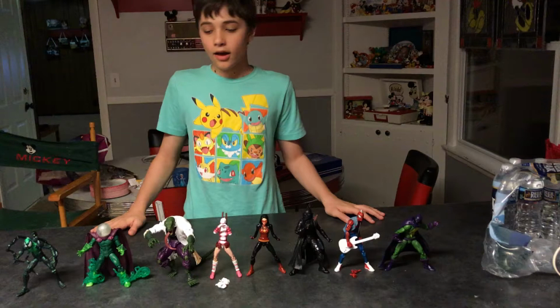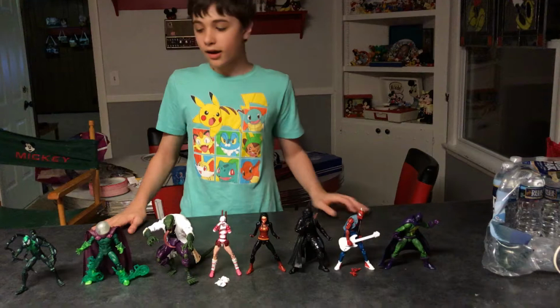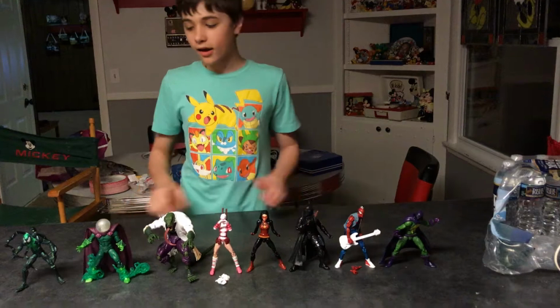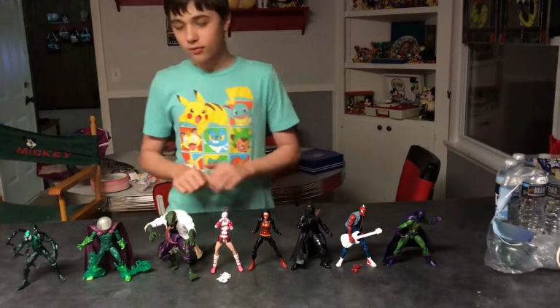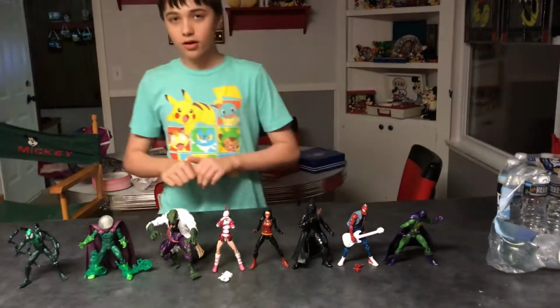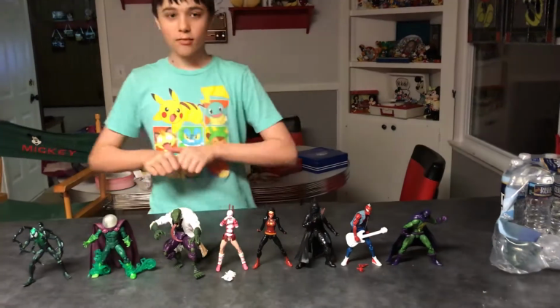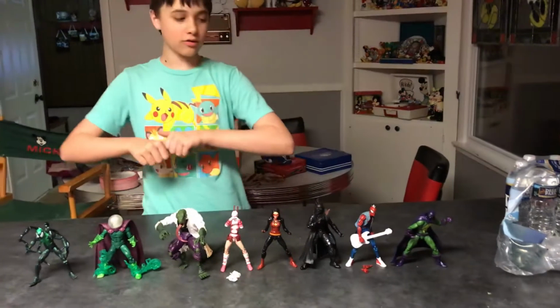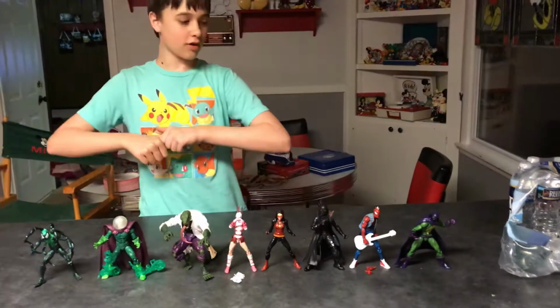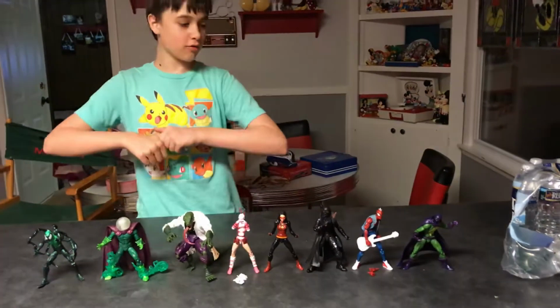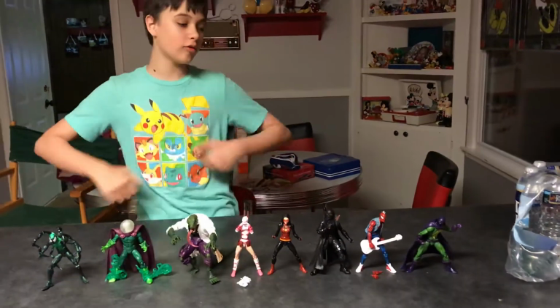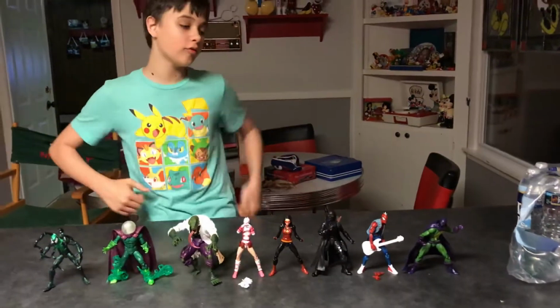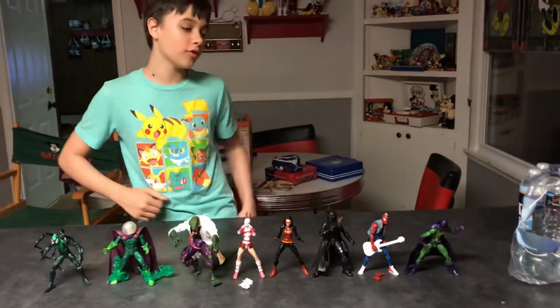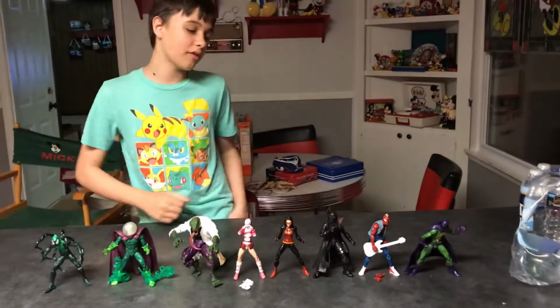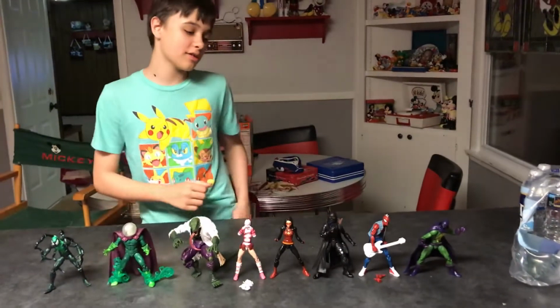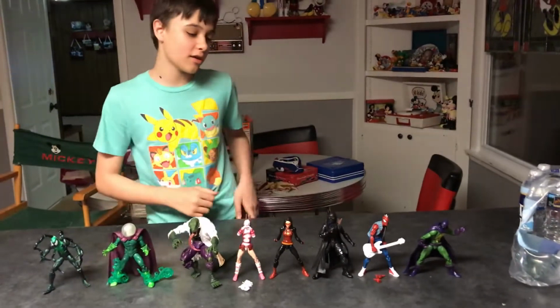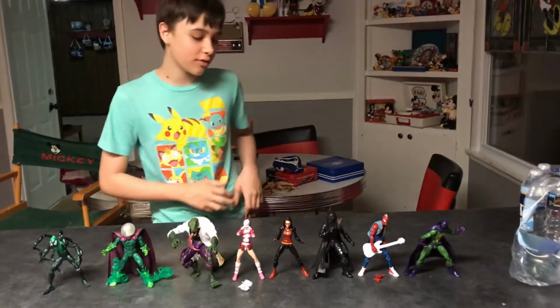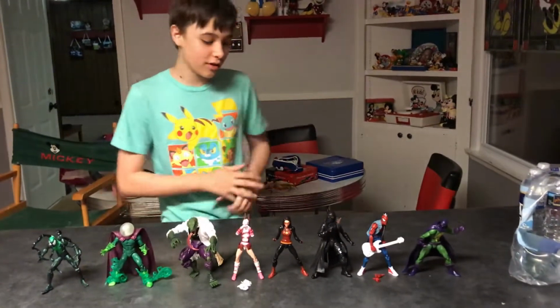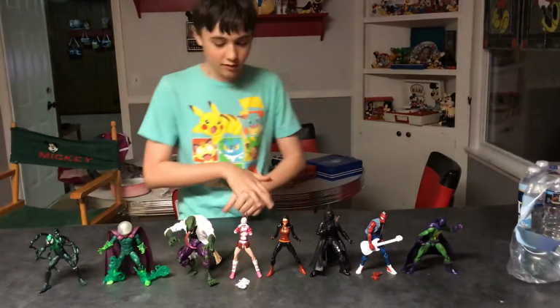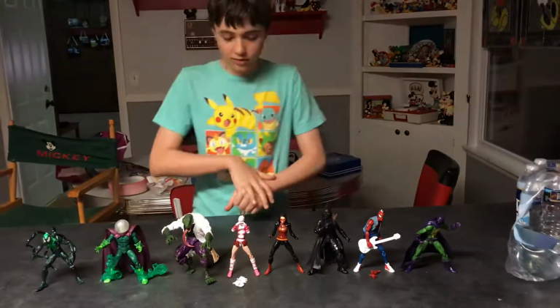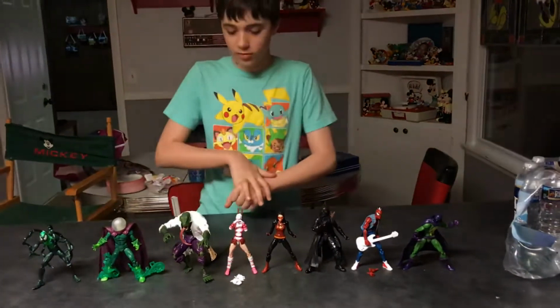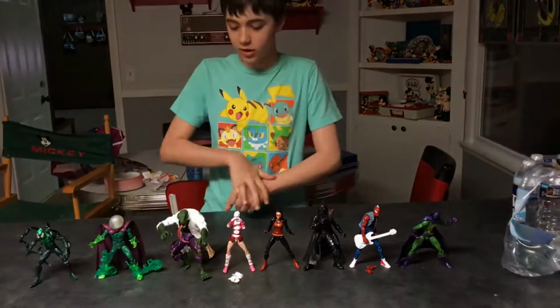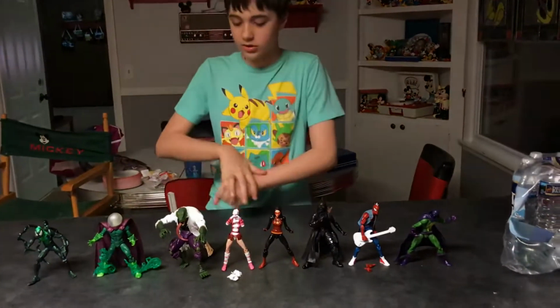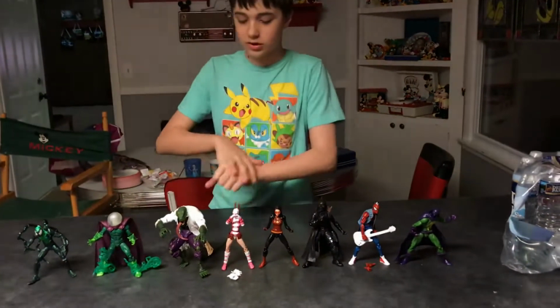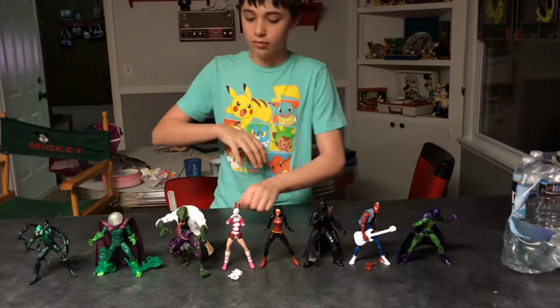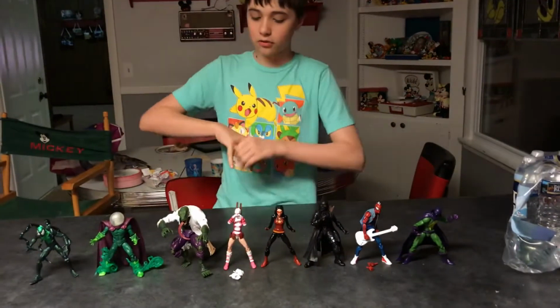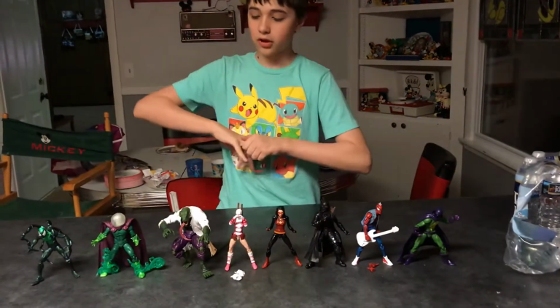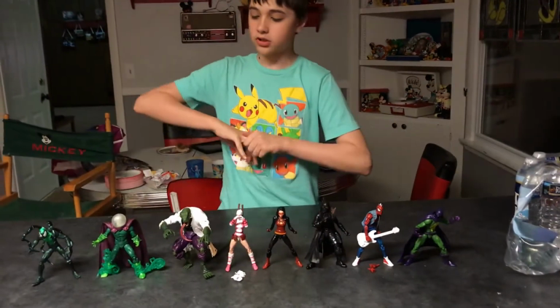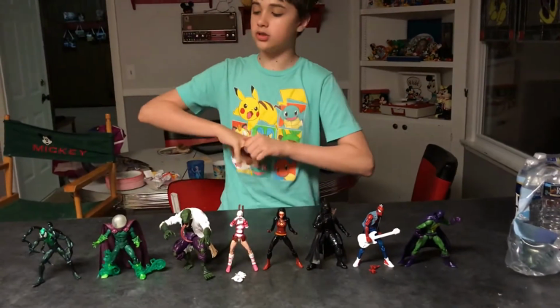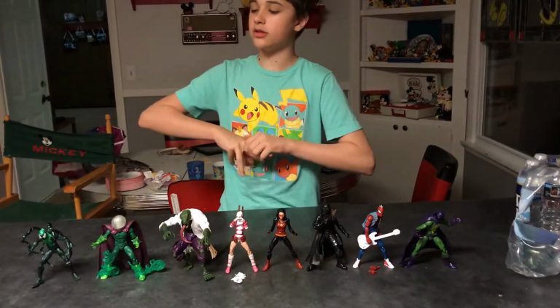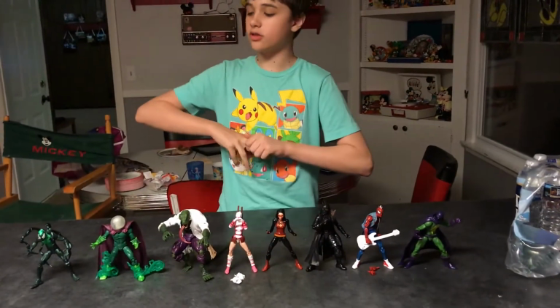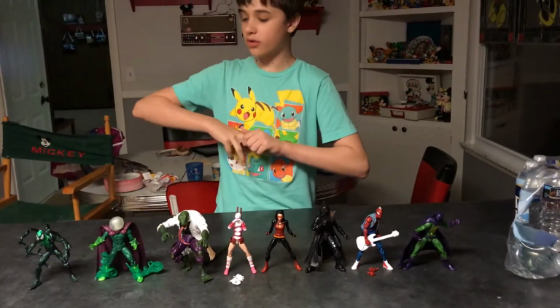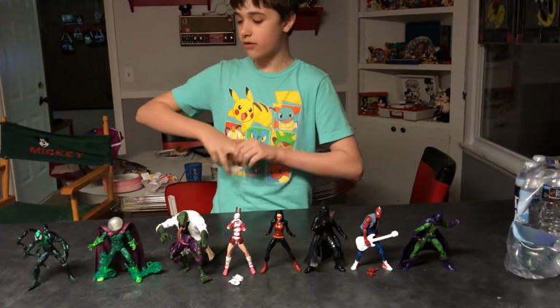Hey guys, welcome back to another review. We said we had this coming — it's the Marvel Legends Wizard Wave.